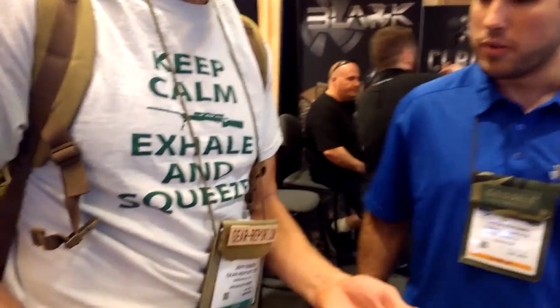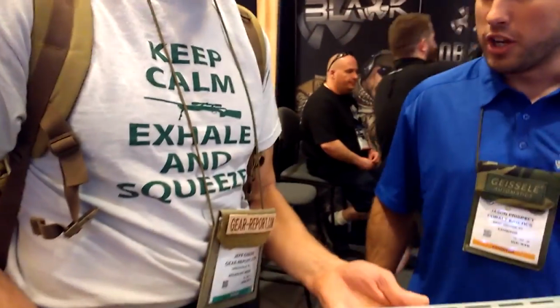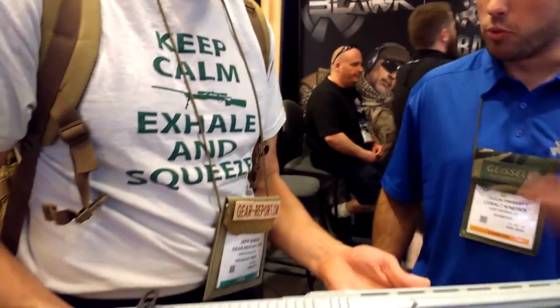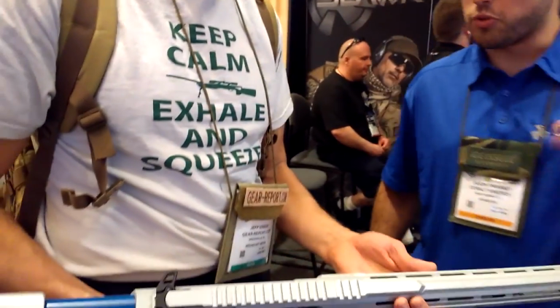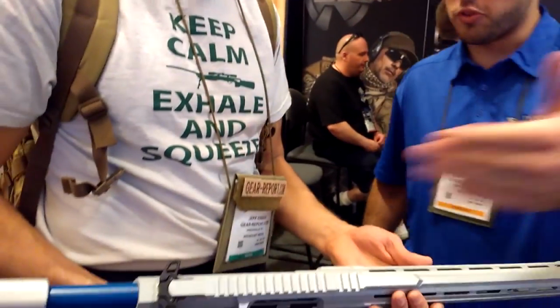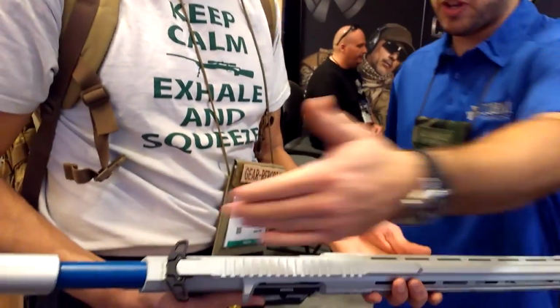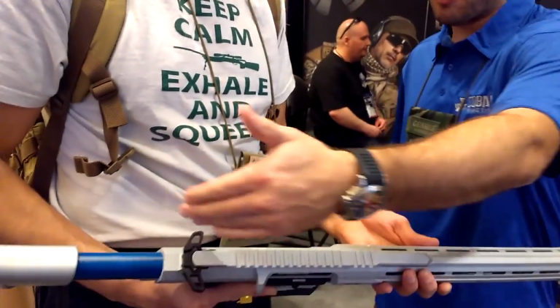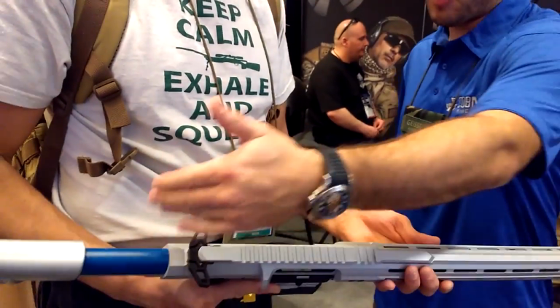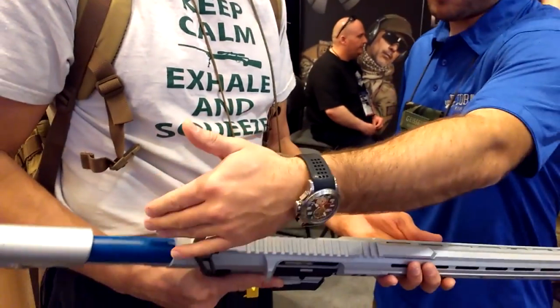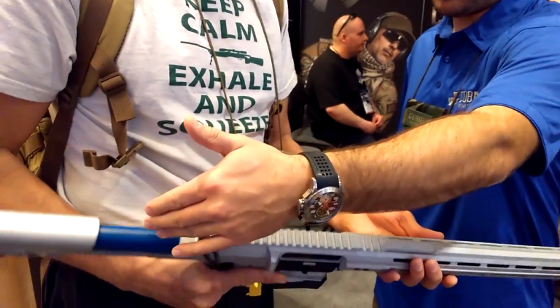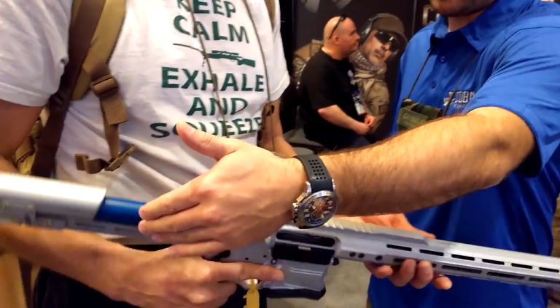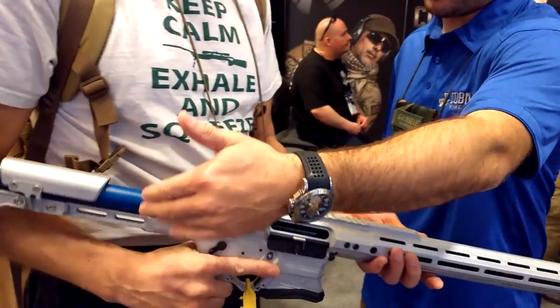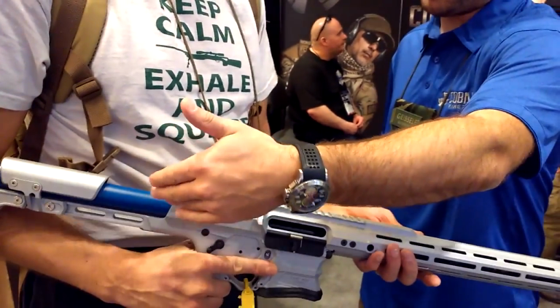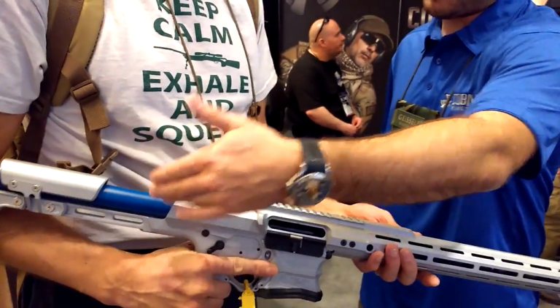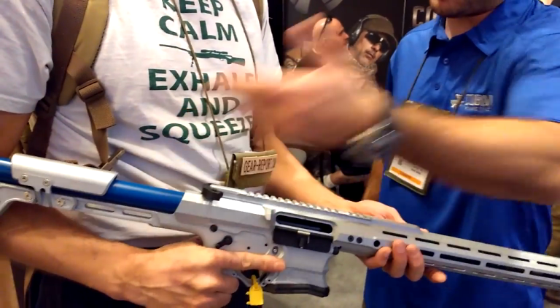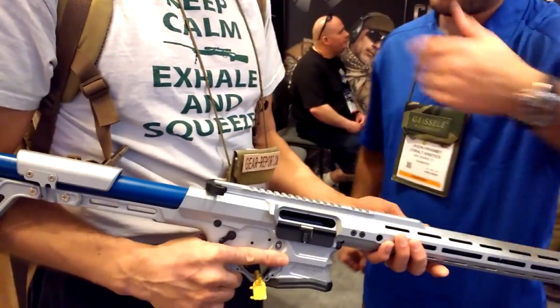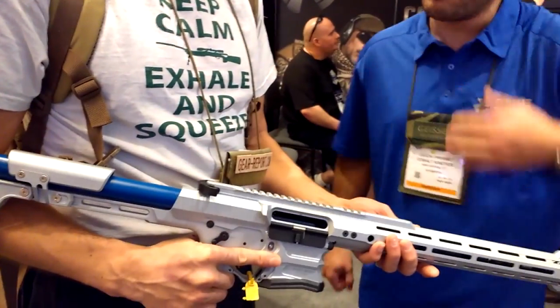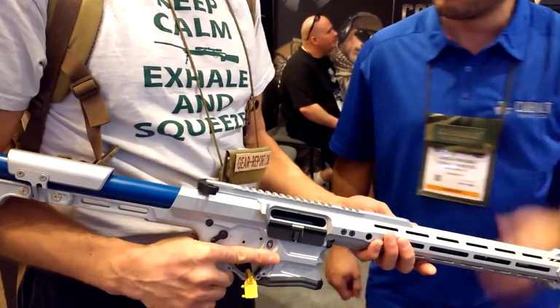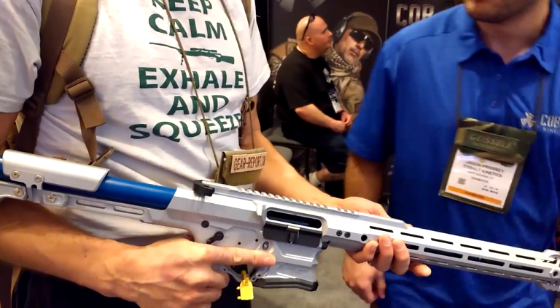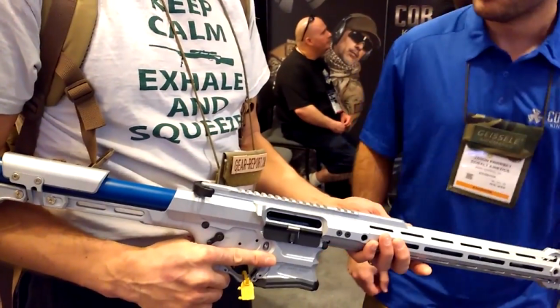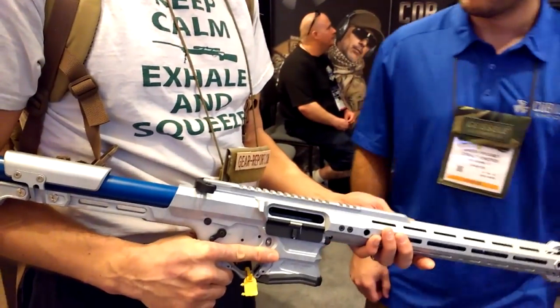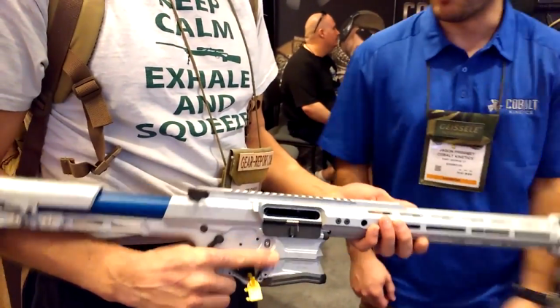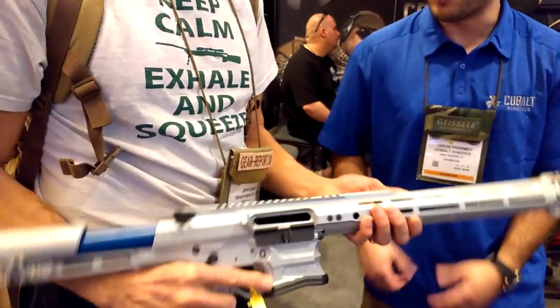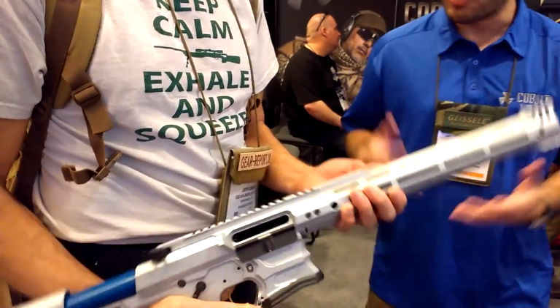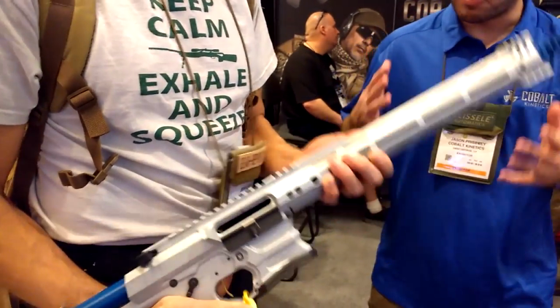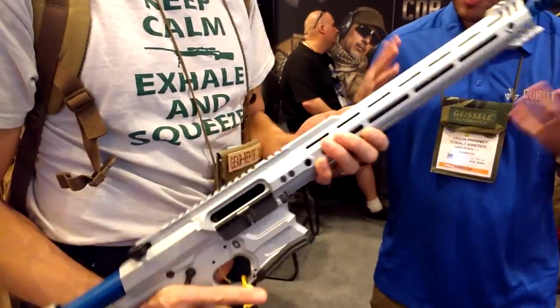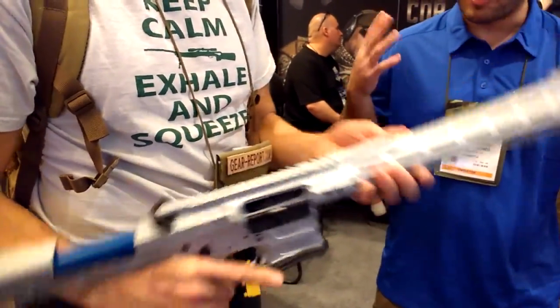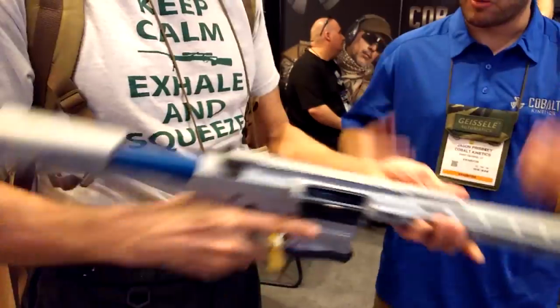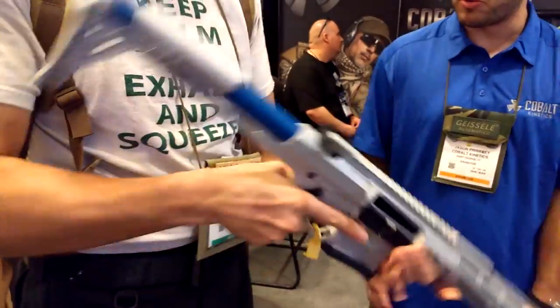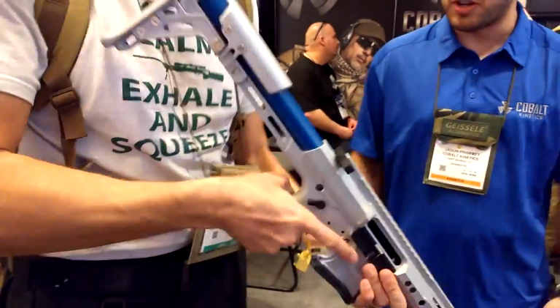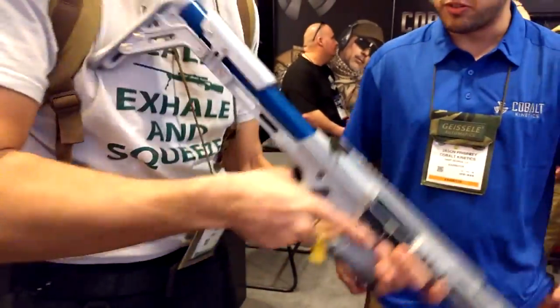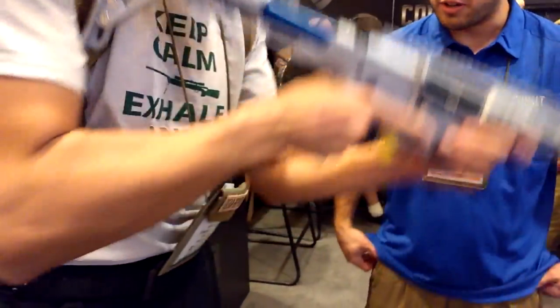It works with the standard rifle receiver. So it's not required to work with any specific standard.